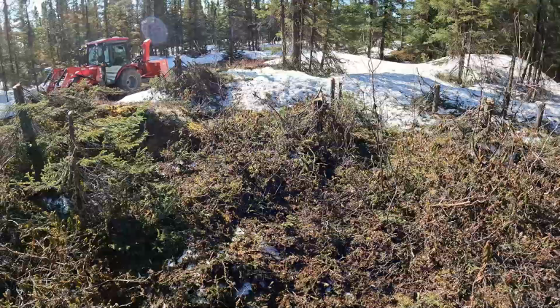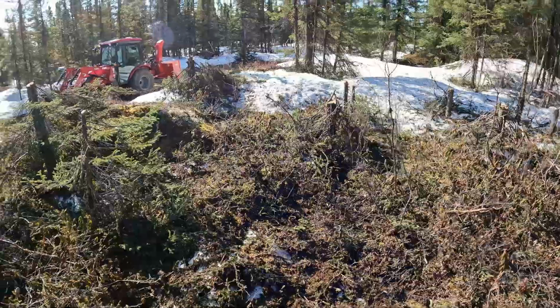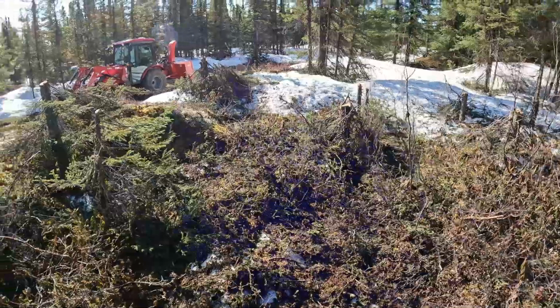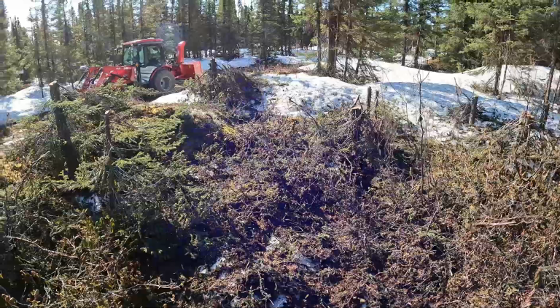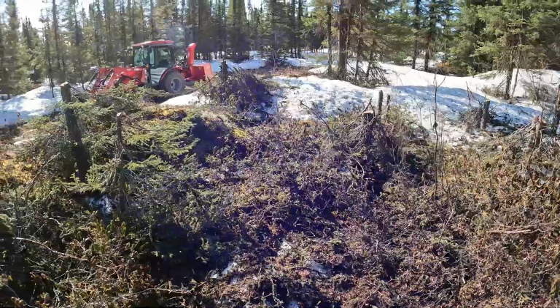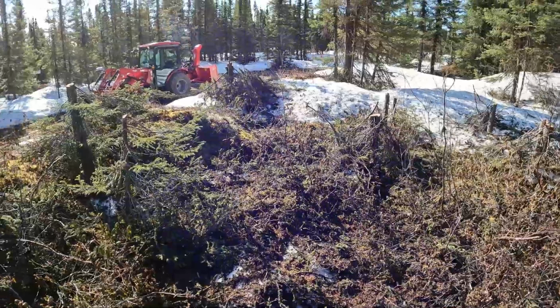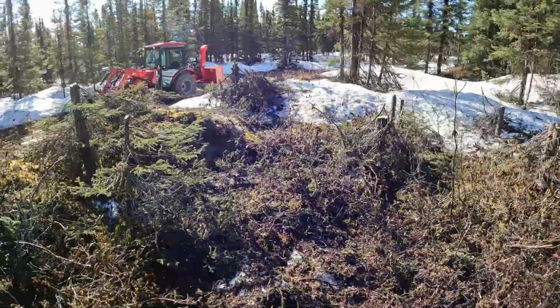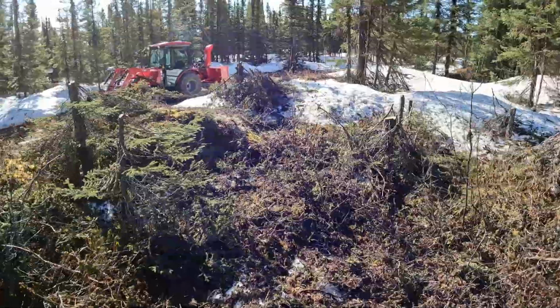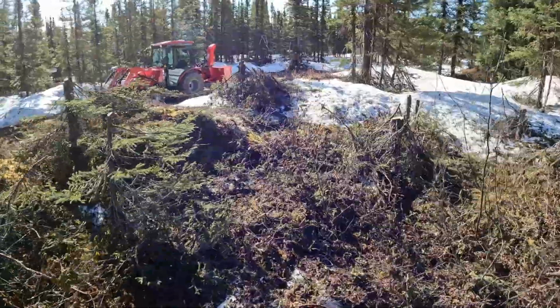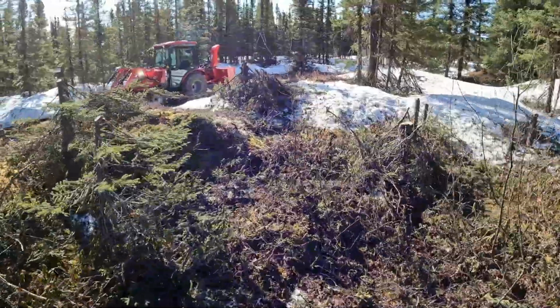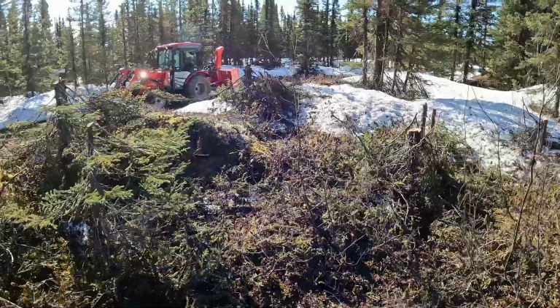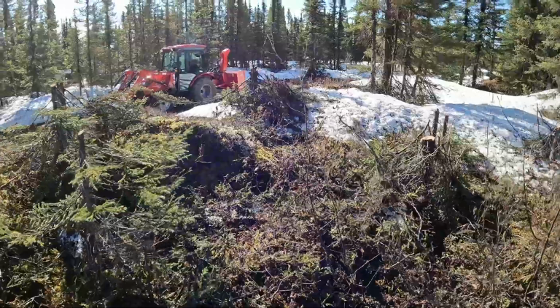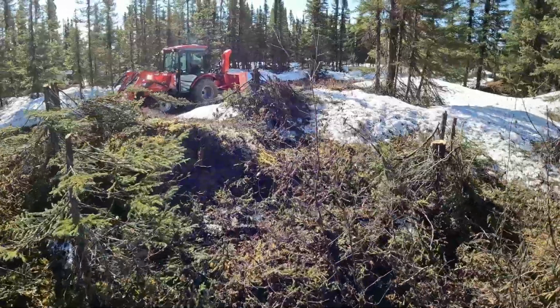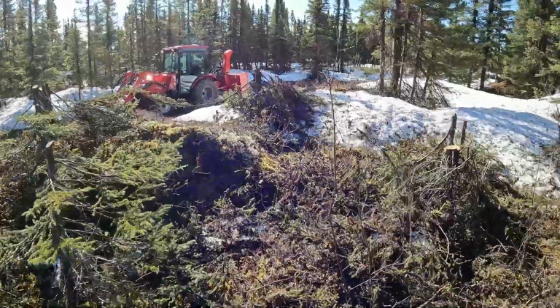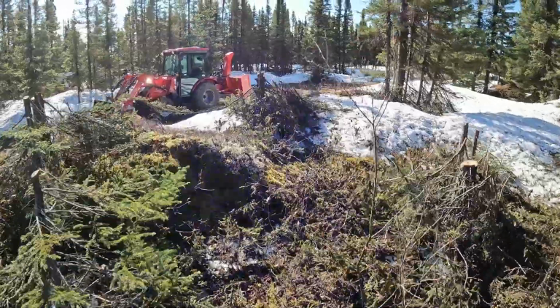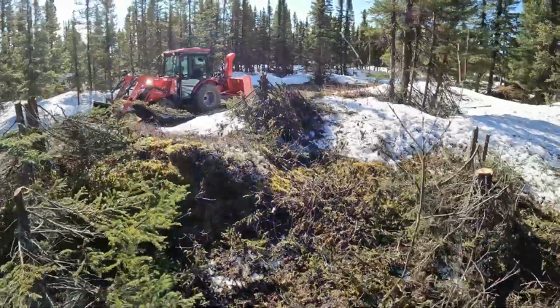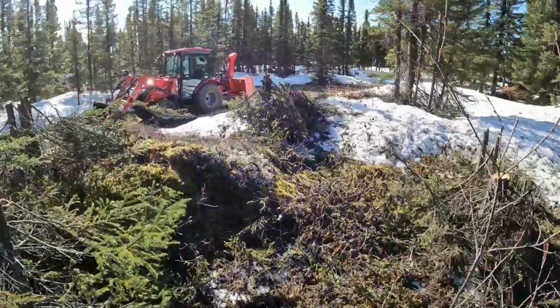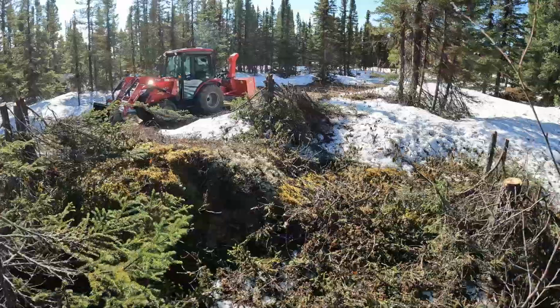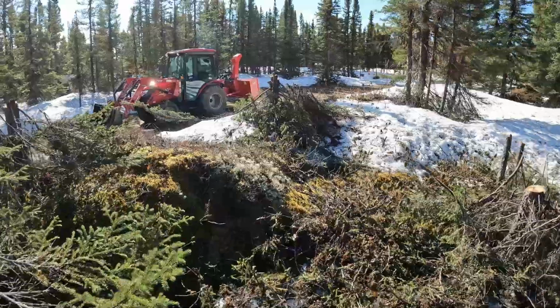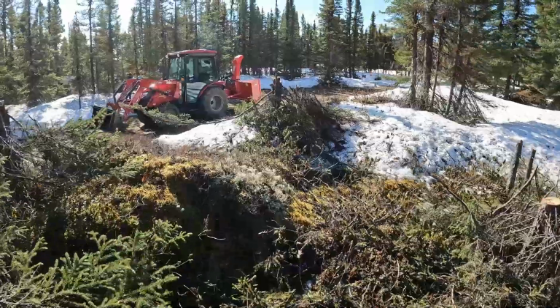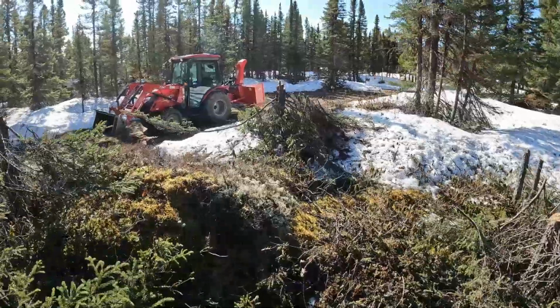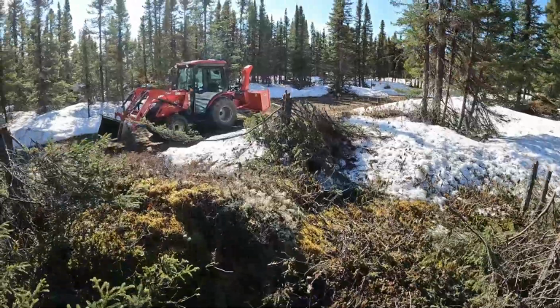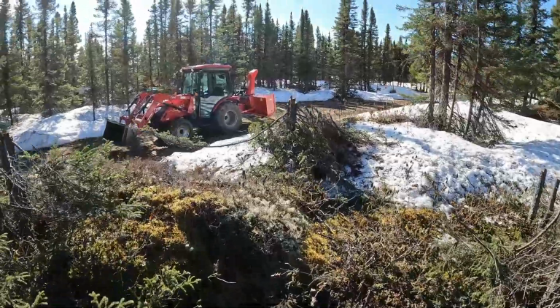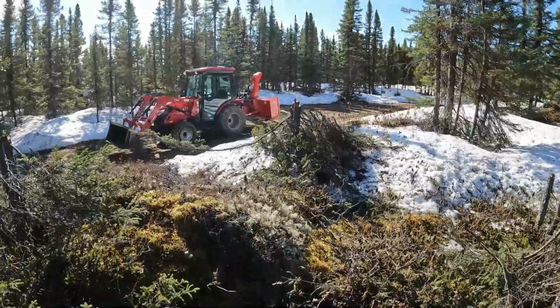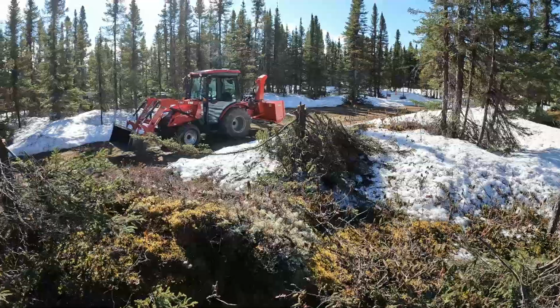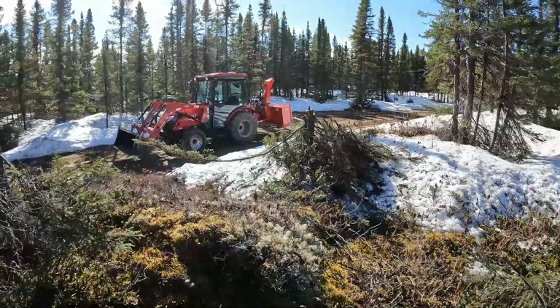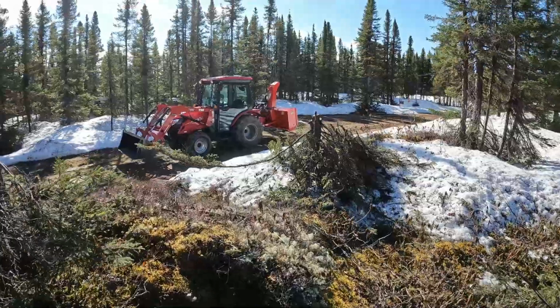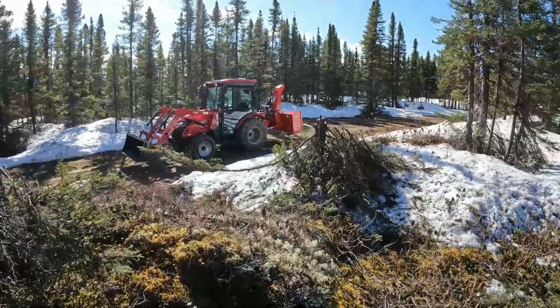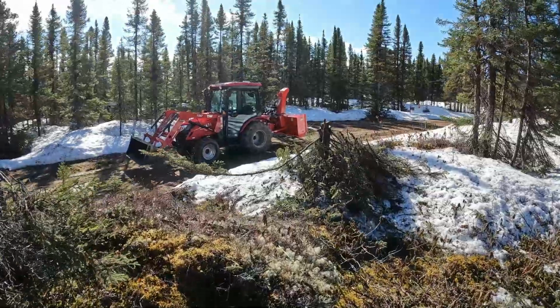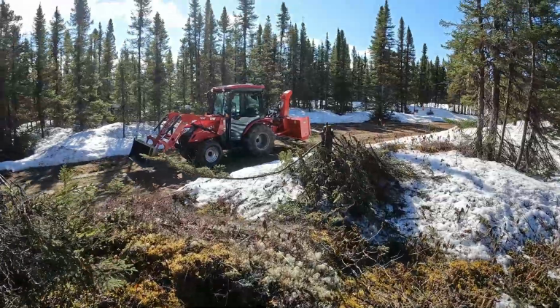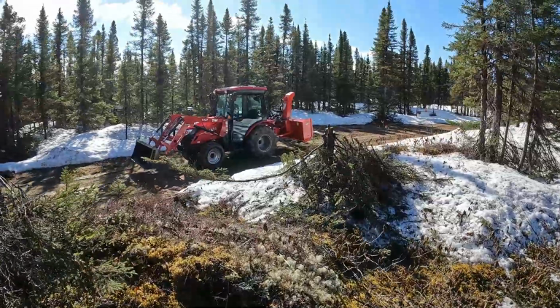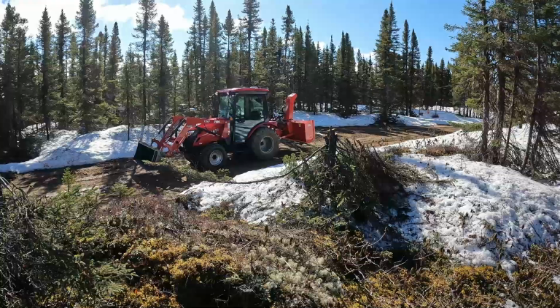Boy, I need a backhoe, and I'm working on that.